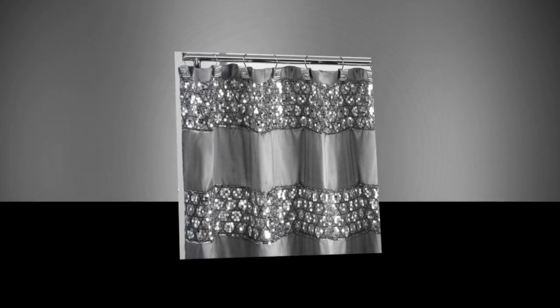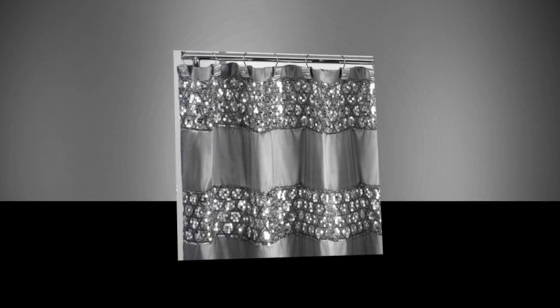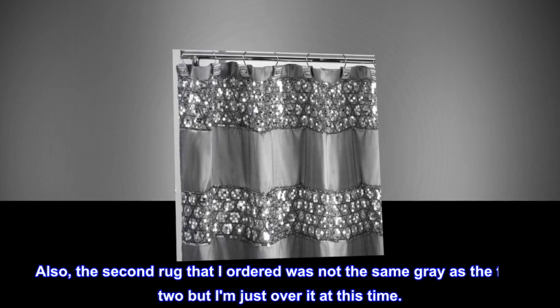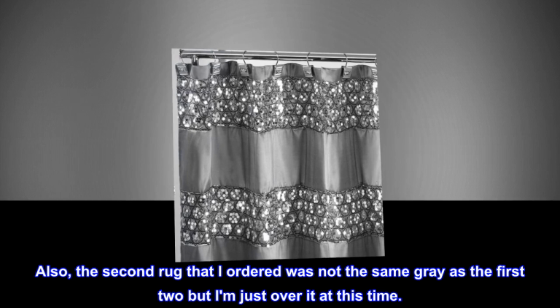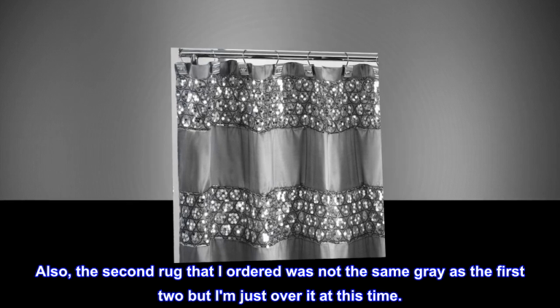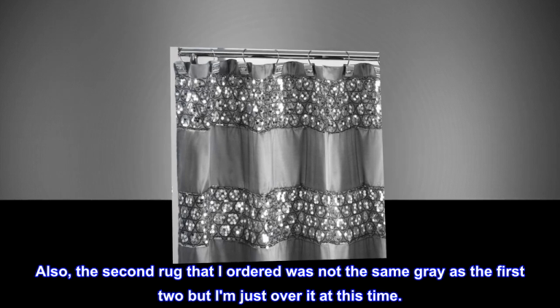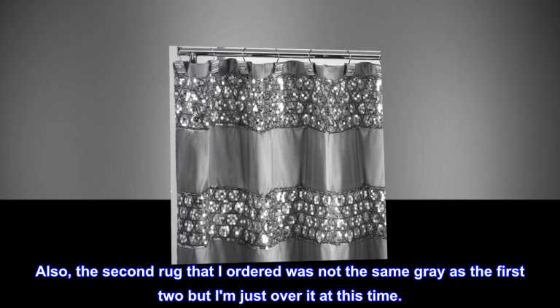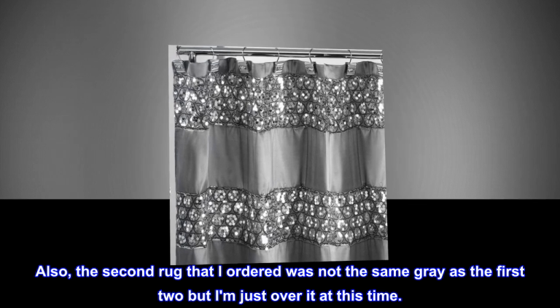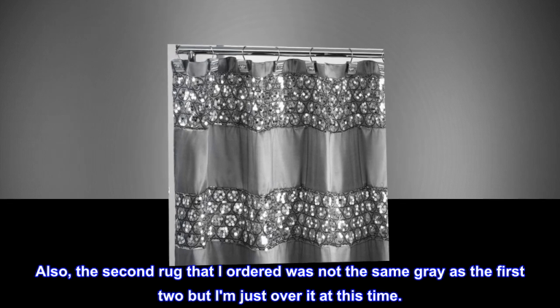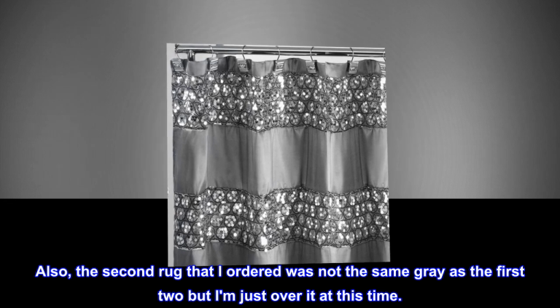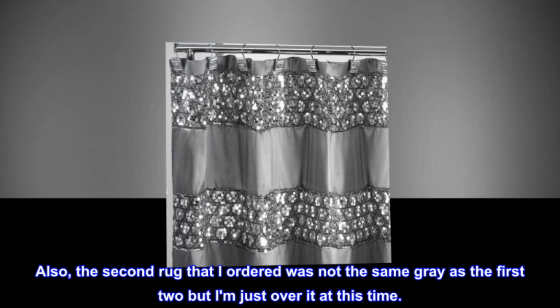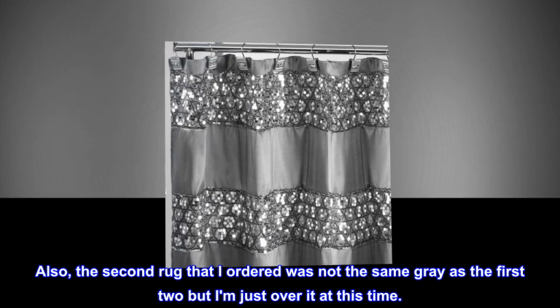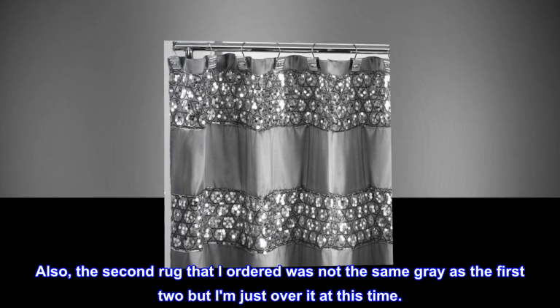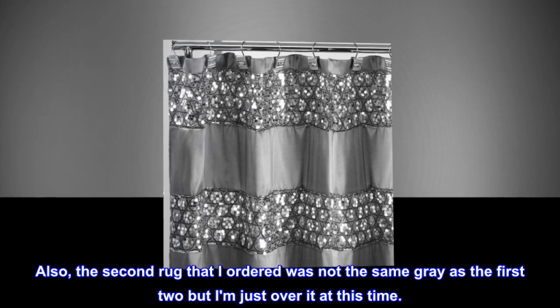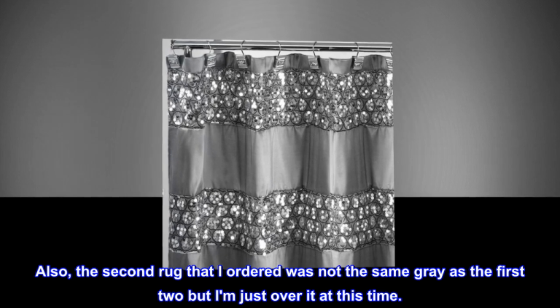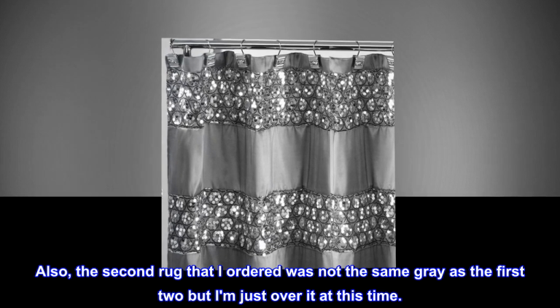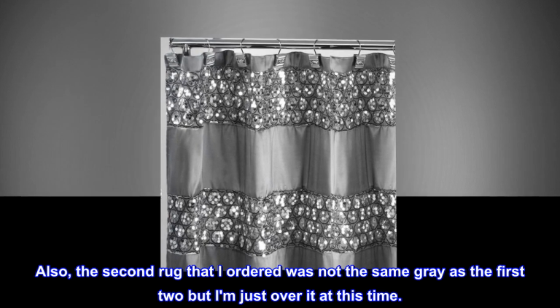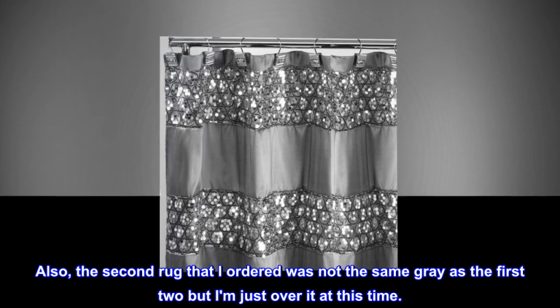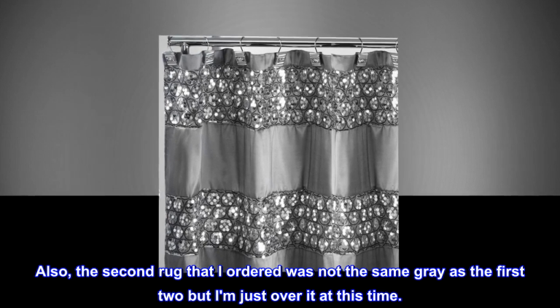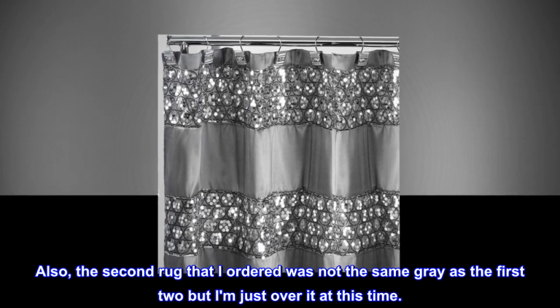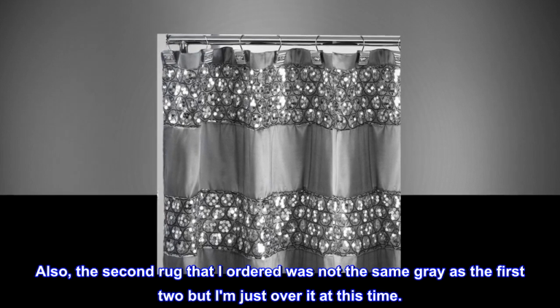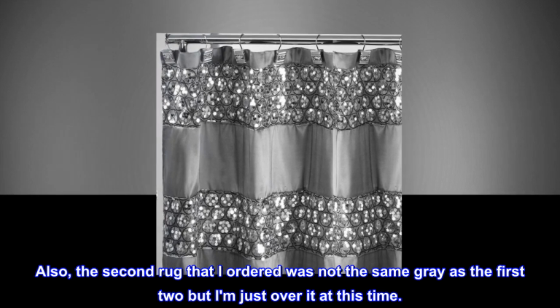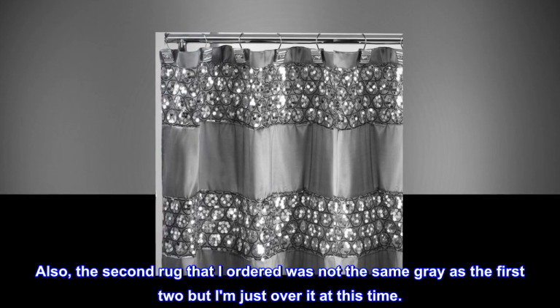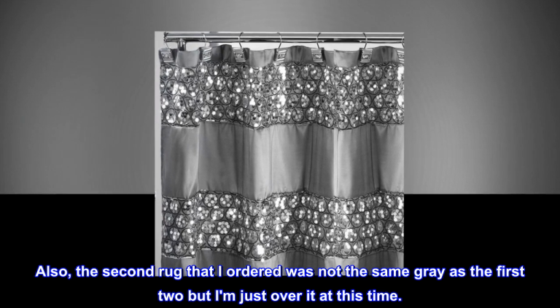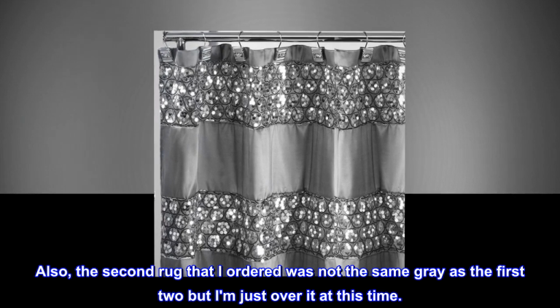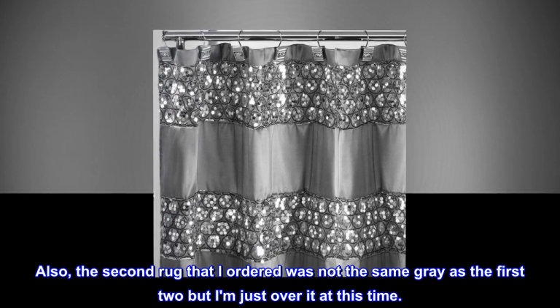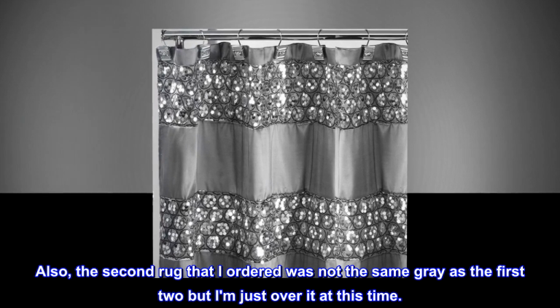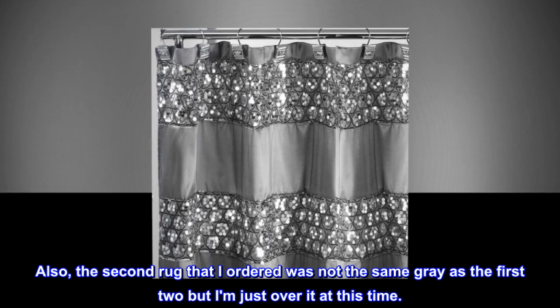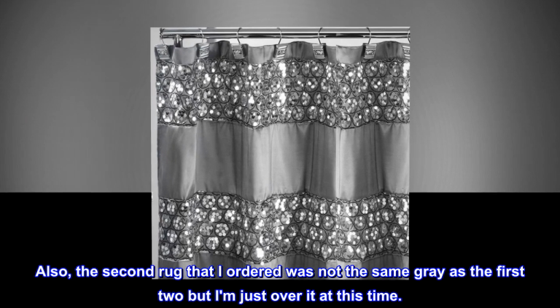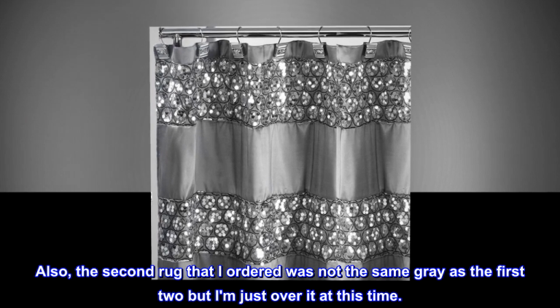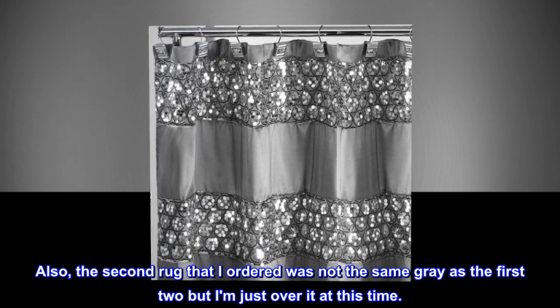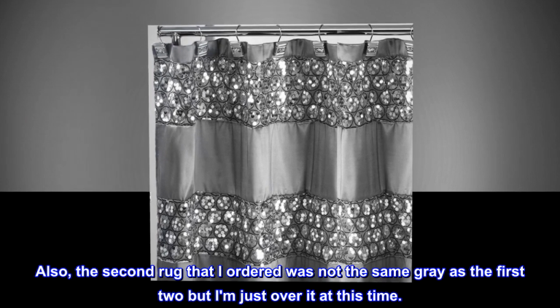Also, the second rug that I ordered was not the same gray as the first two, but I am just over it at this time.